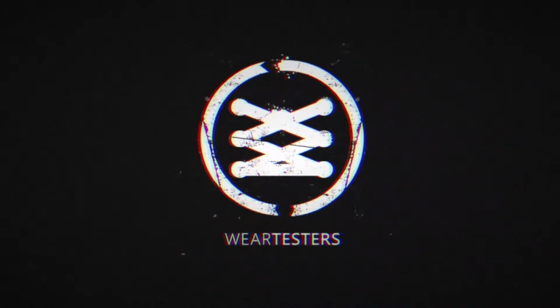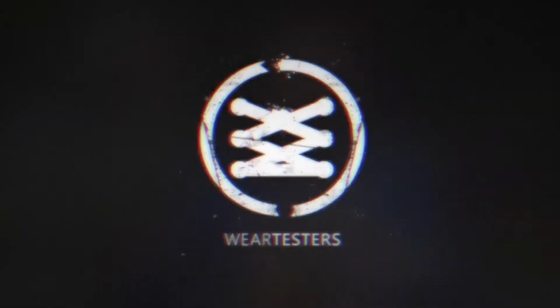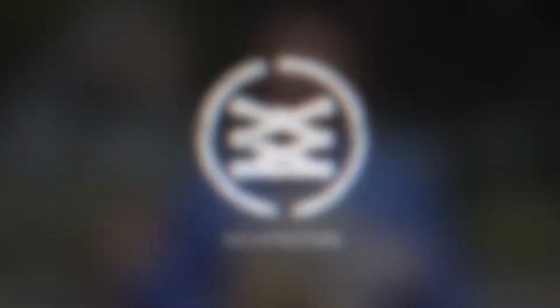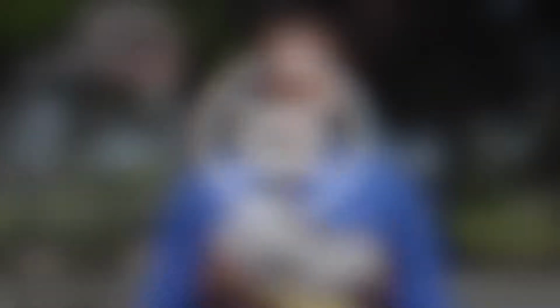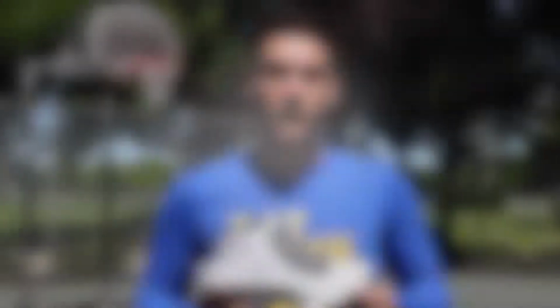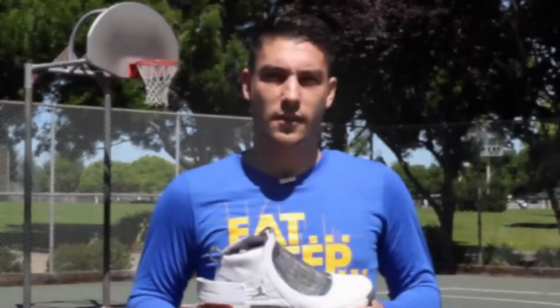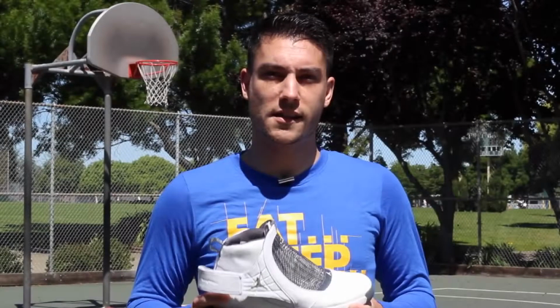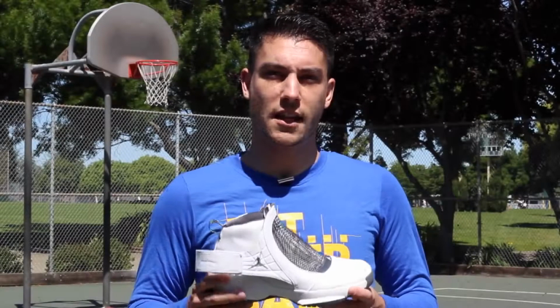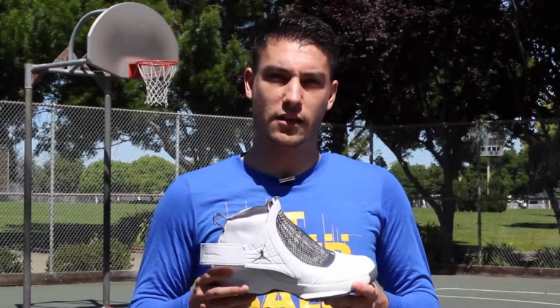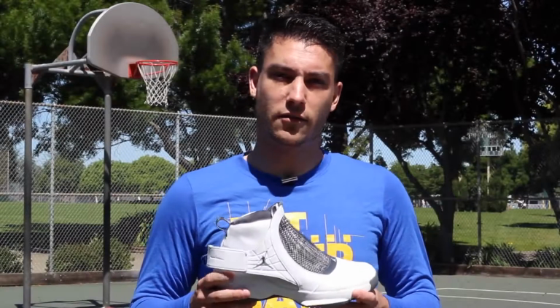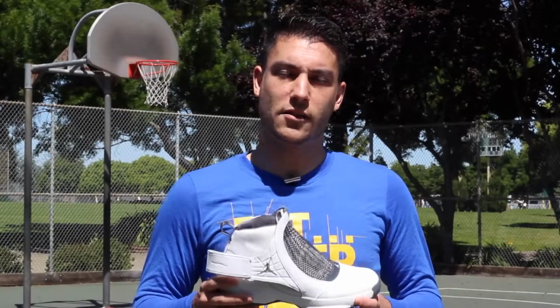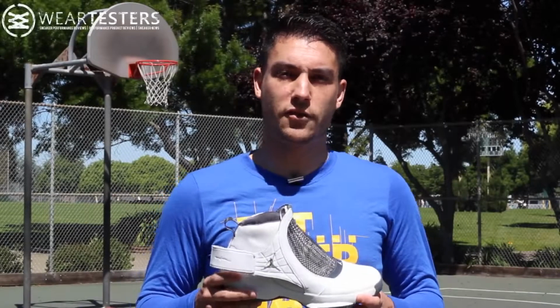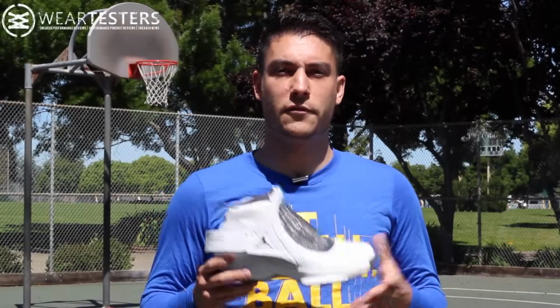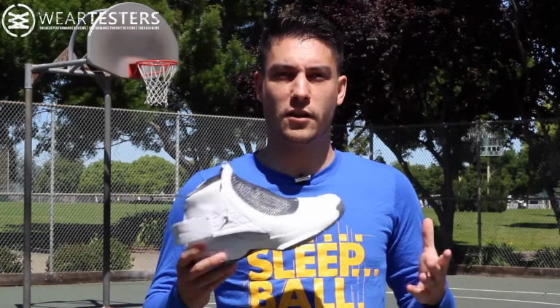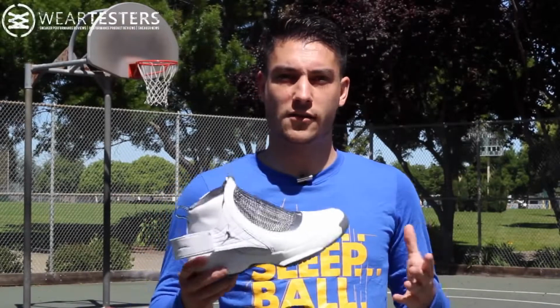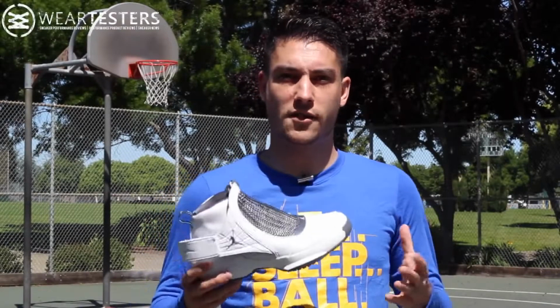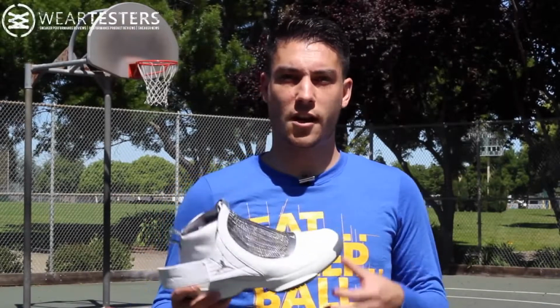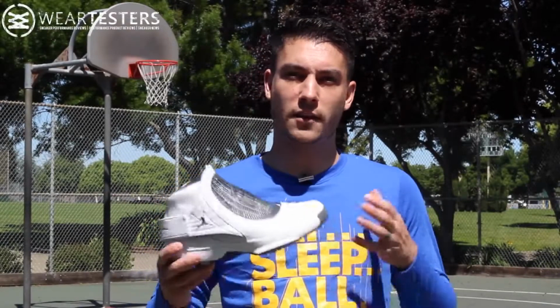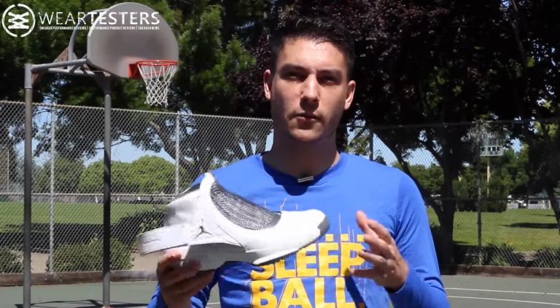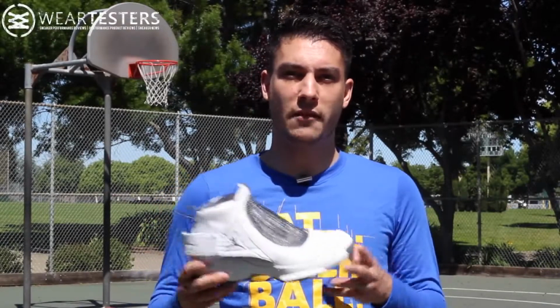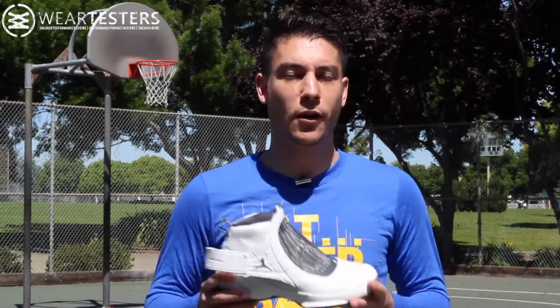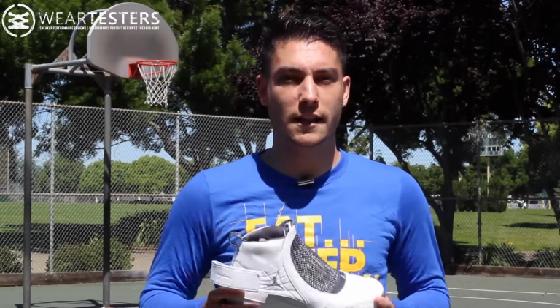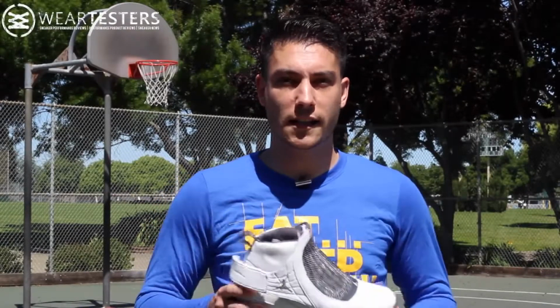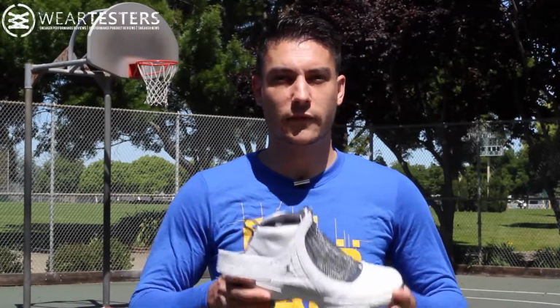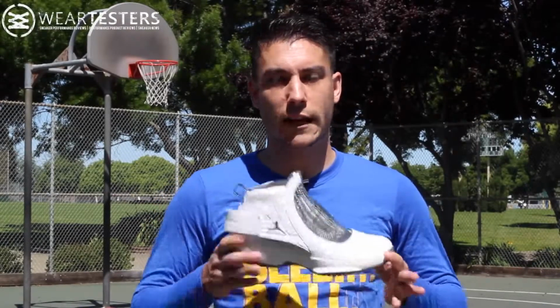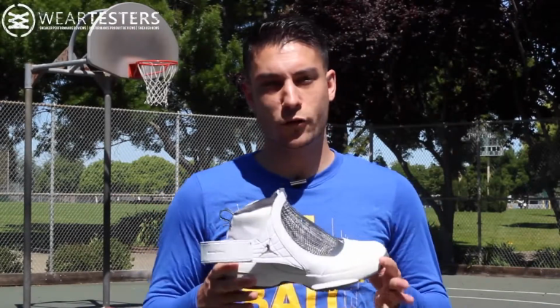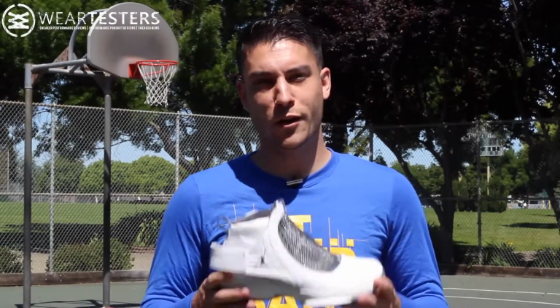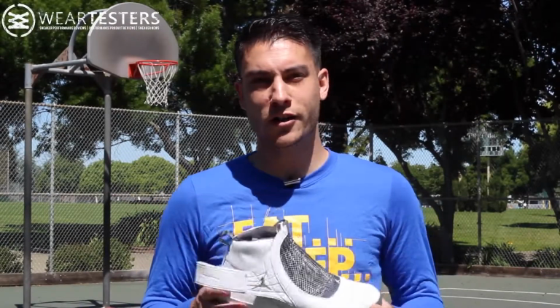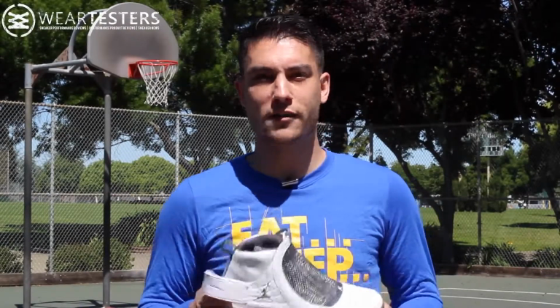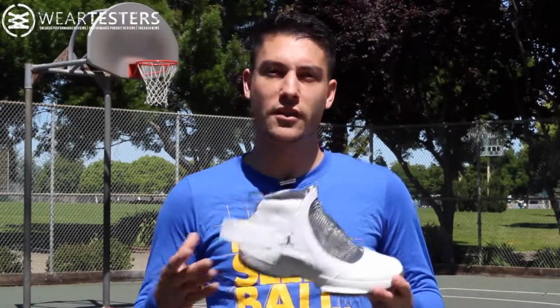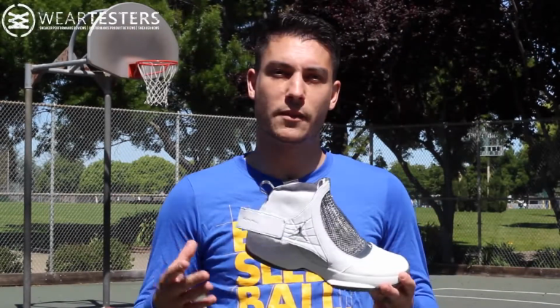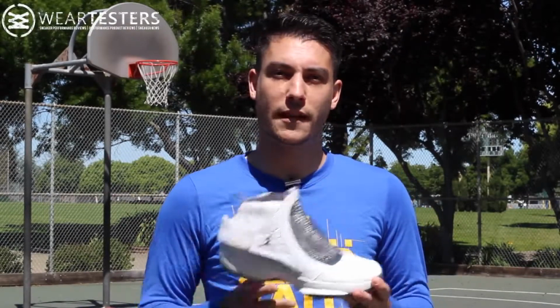Hey, what's up everyone? This is Nightwing2303 from waretesters.com. Today we have part 19 of the Air Jordan project. So with that being said, let's go ahead and get right into it.